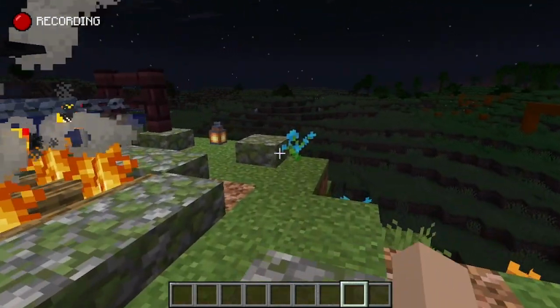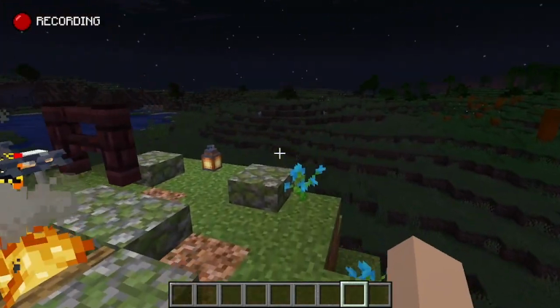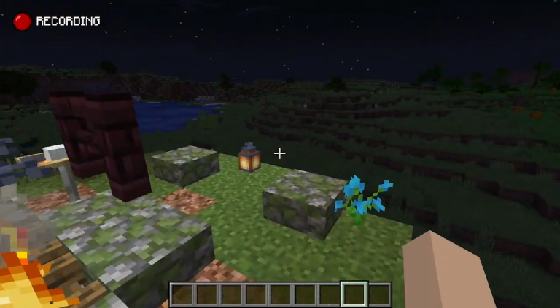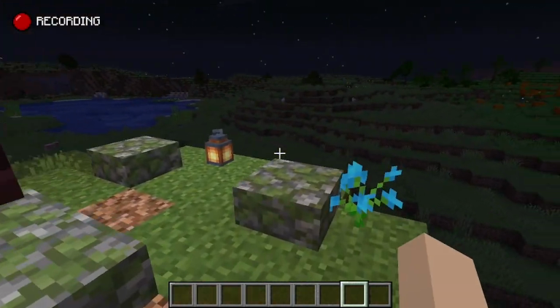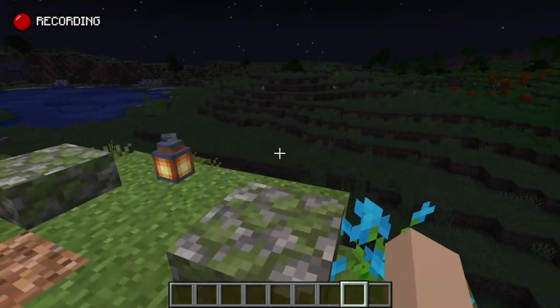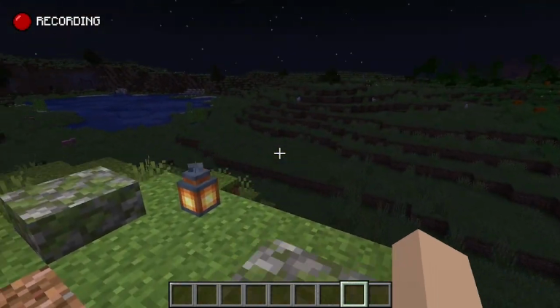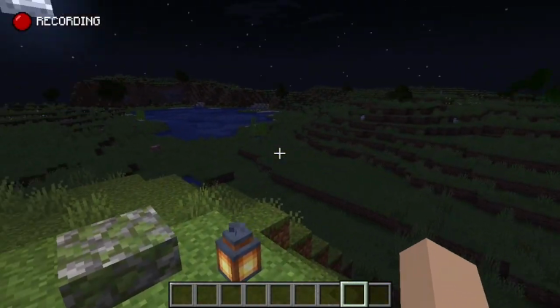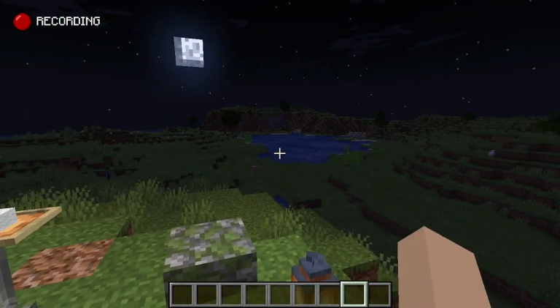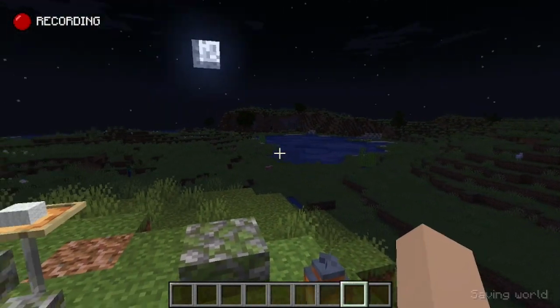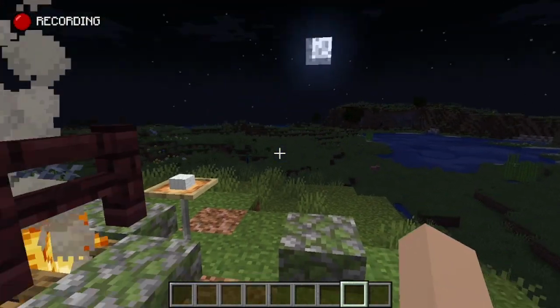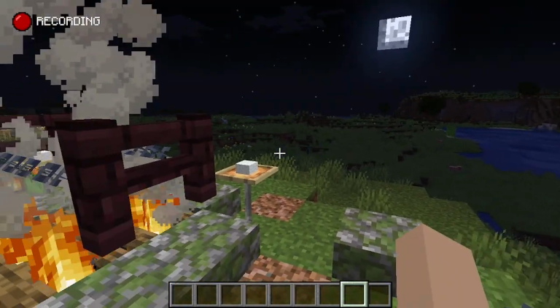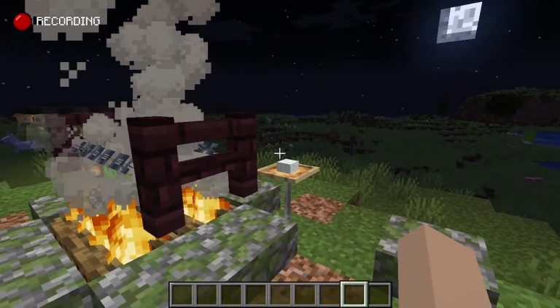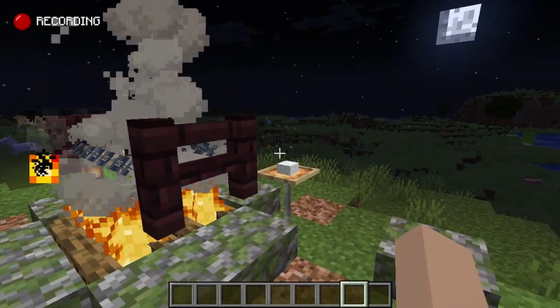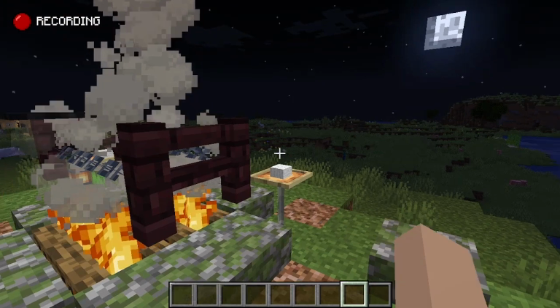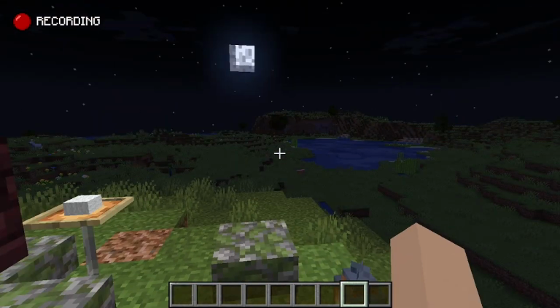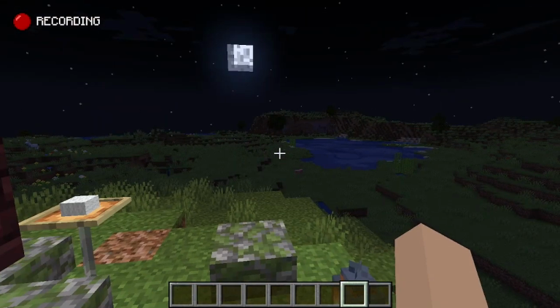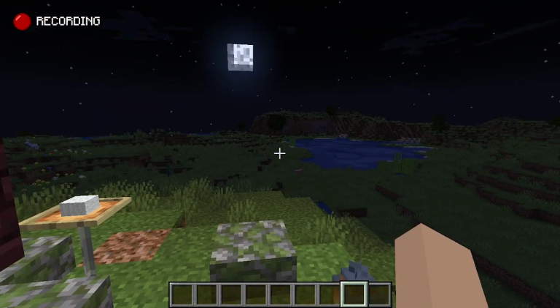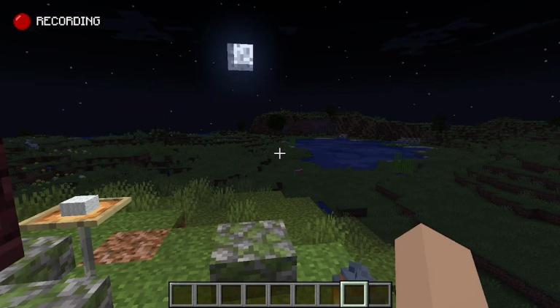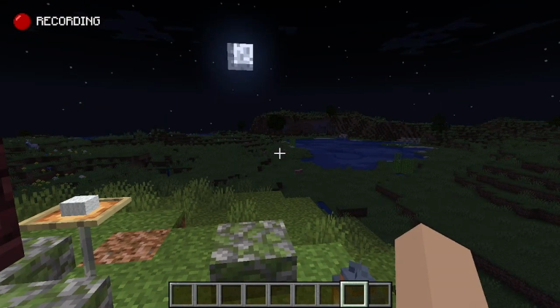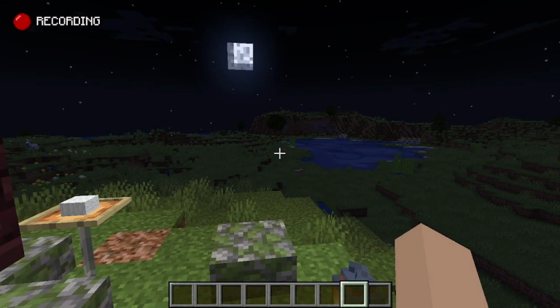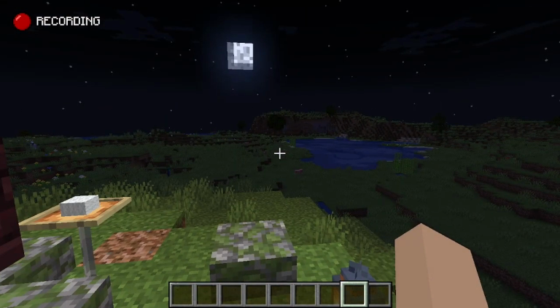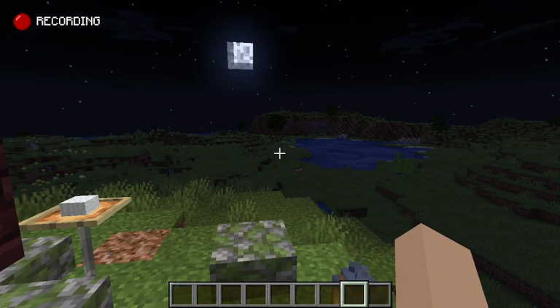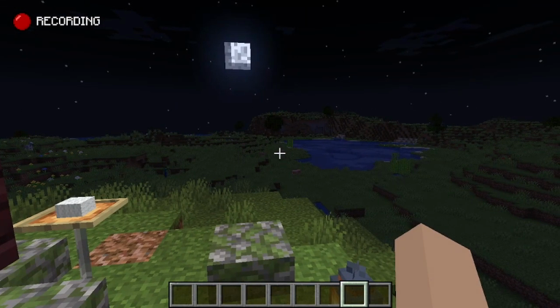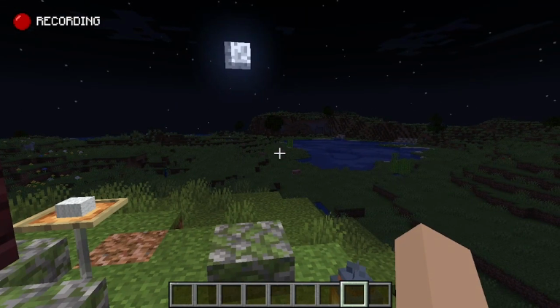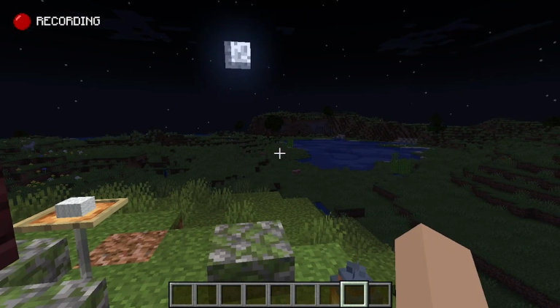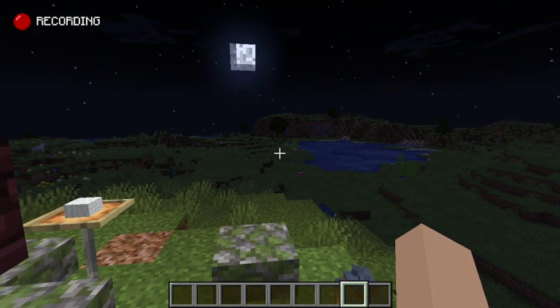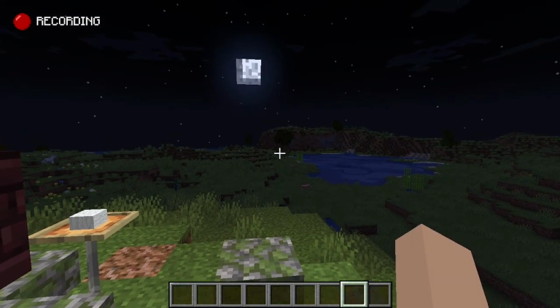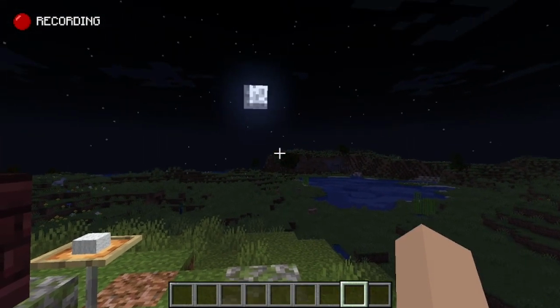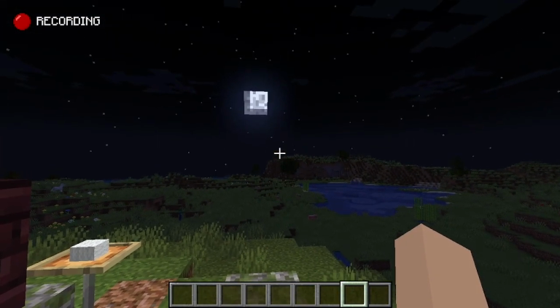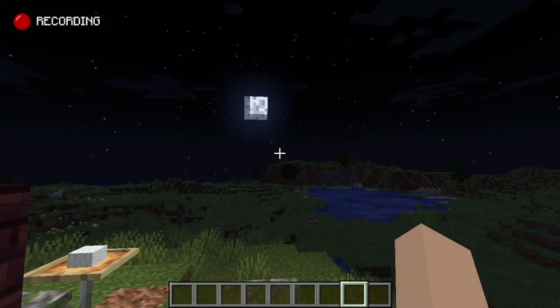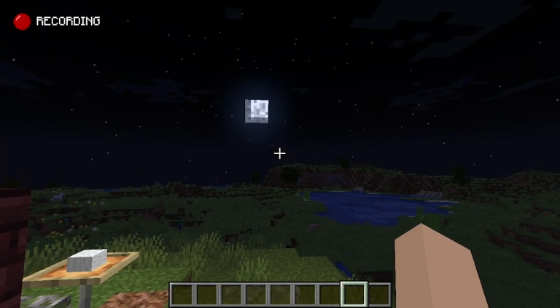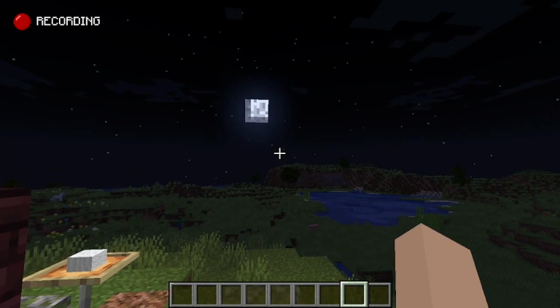And might I add, this campfire has the perfect view towards the beautiful pond as the moon rises over it.